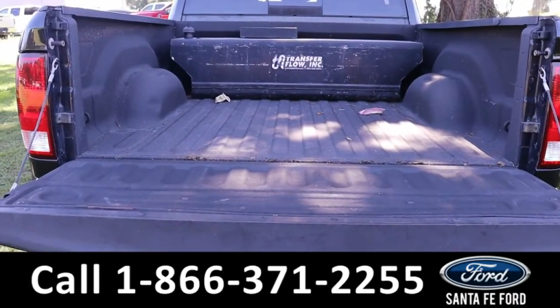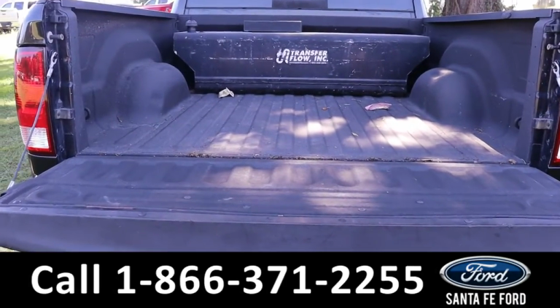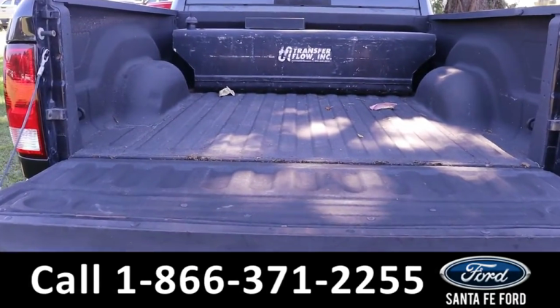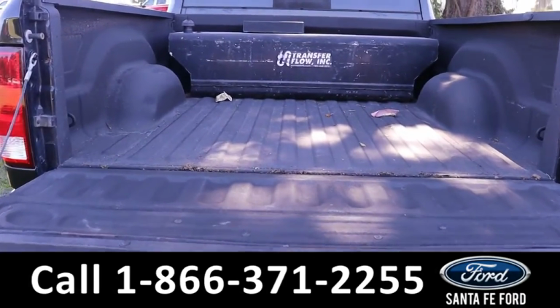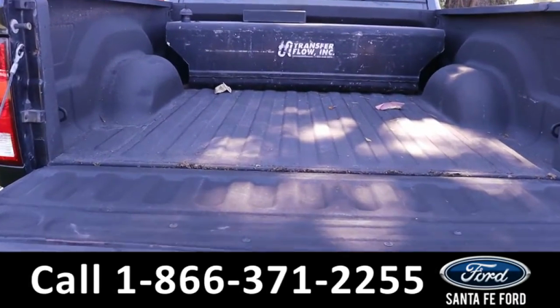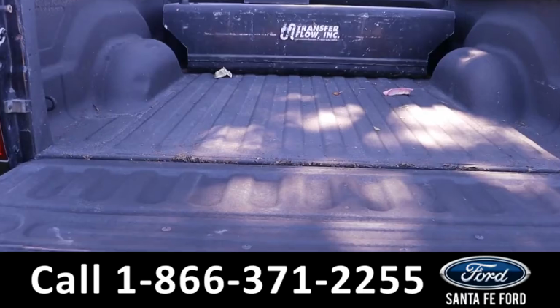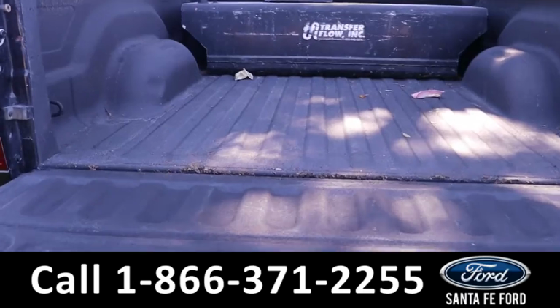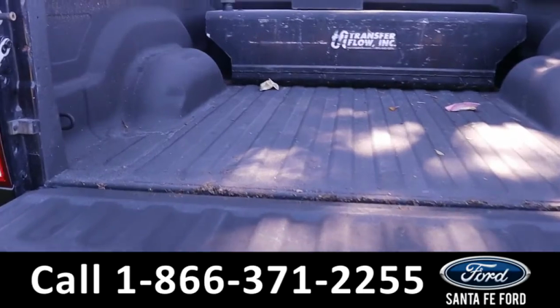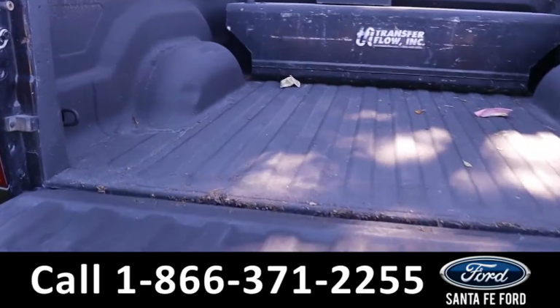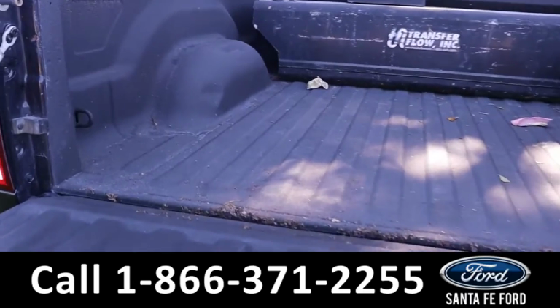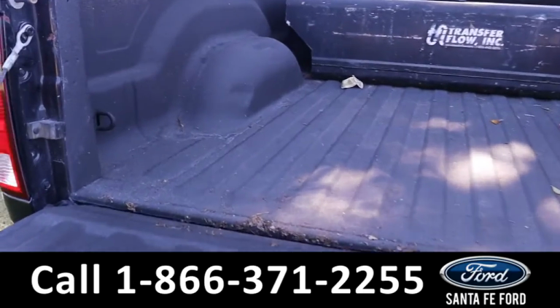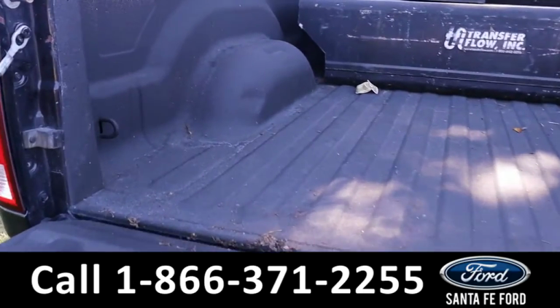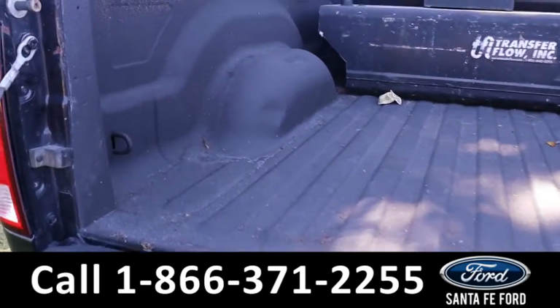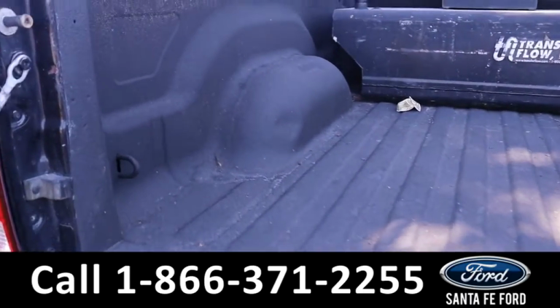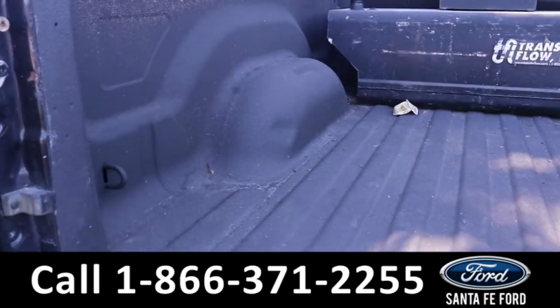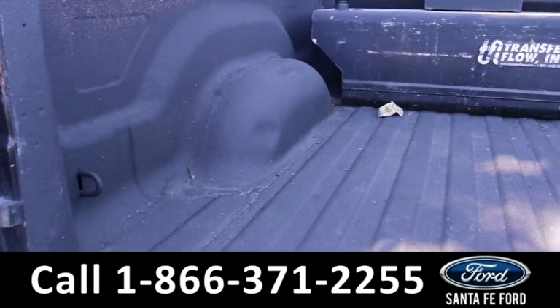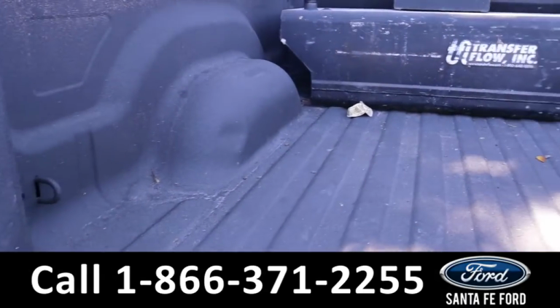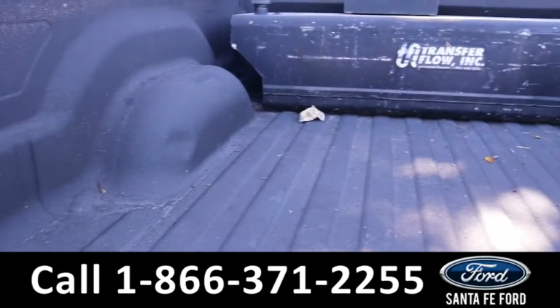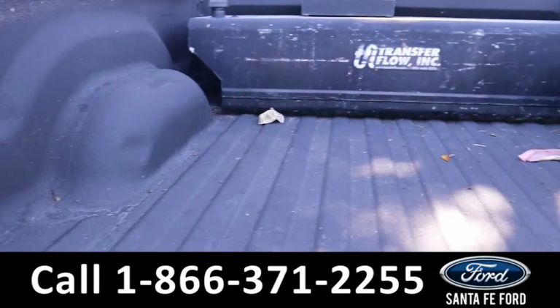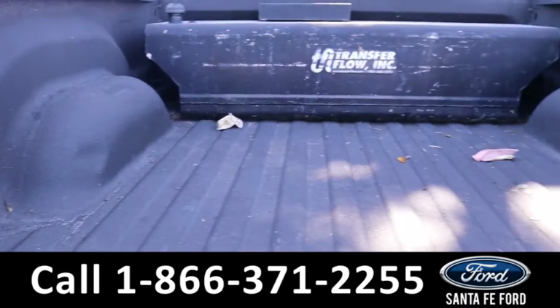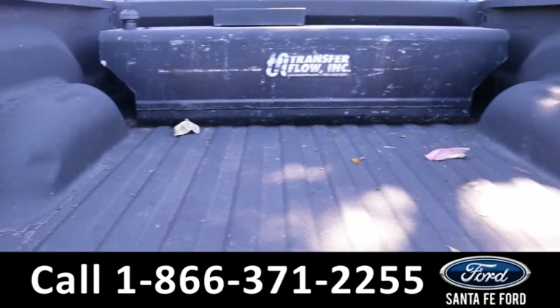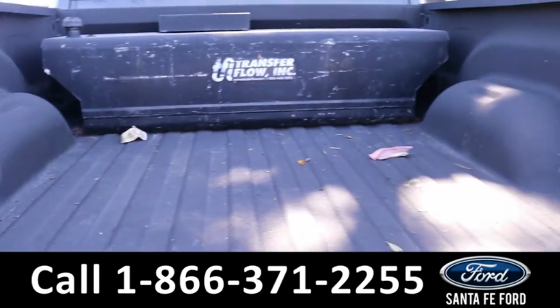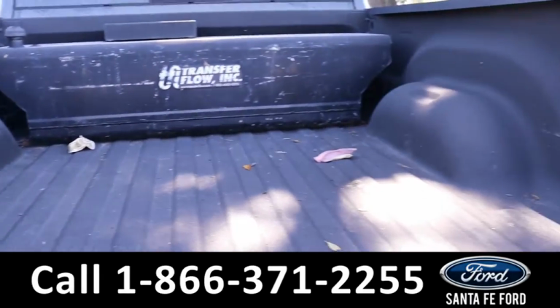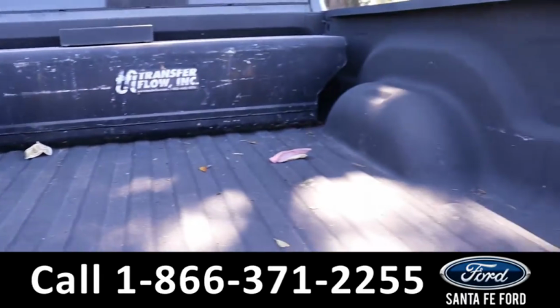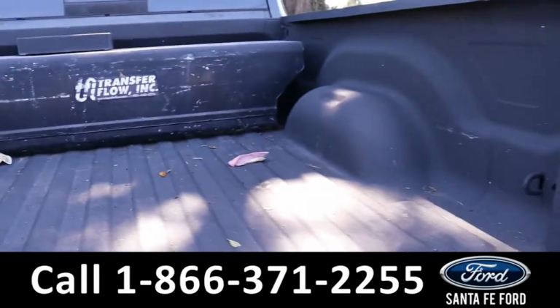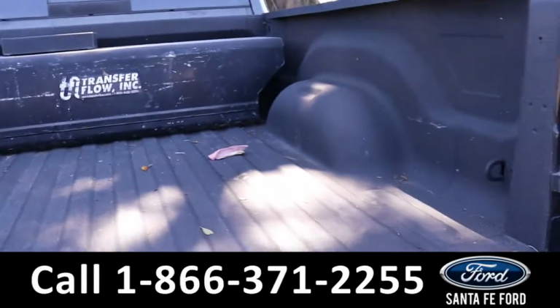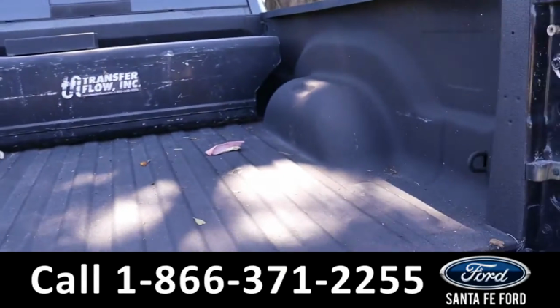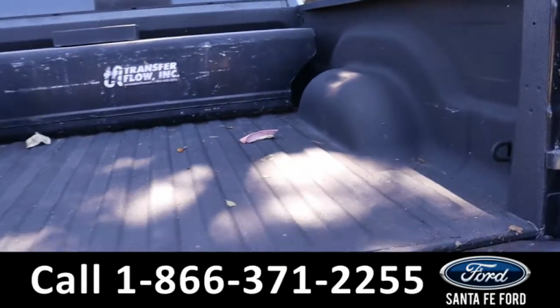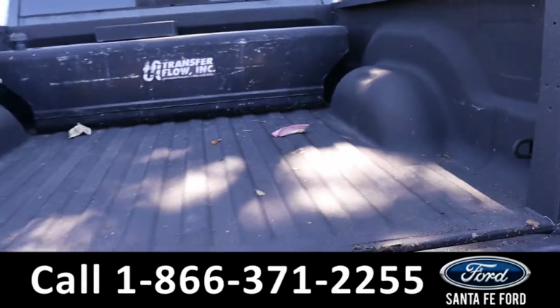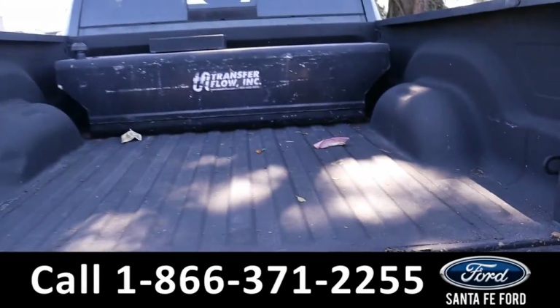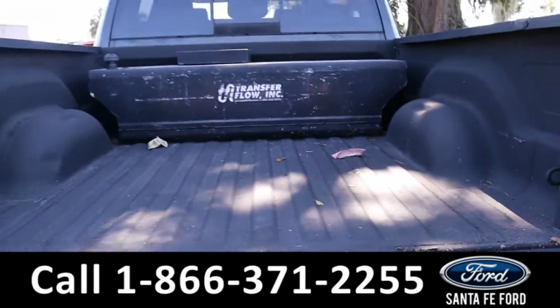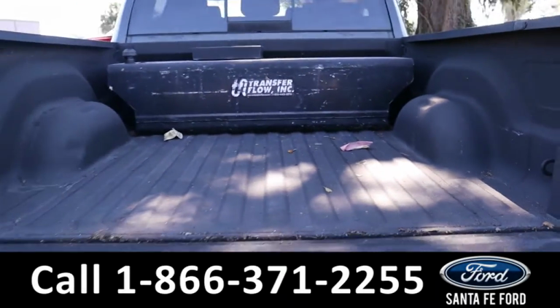And here we have the bed of the truck along with the bed liner and the fuel tank.